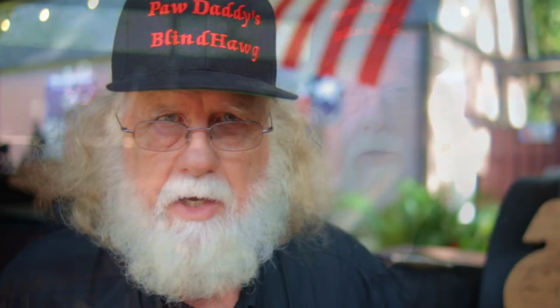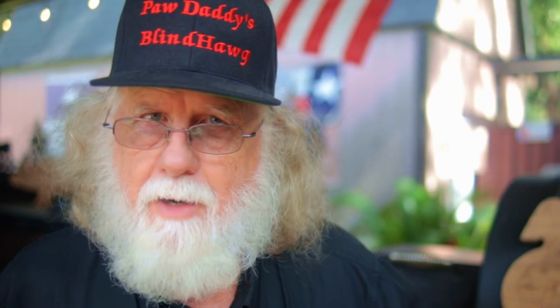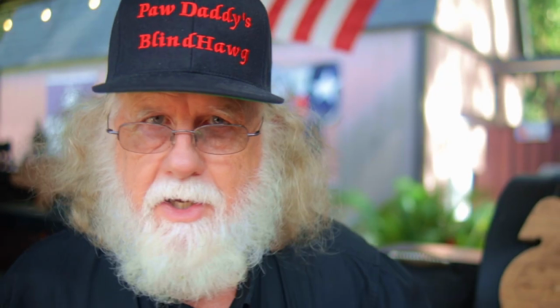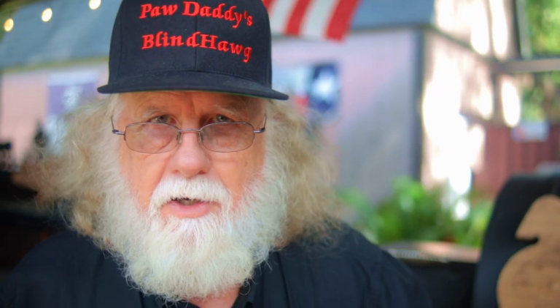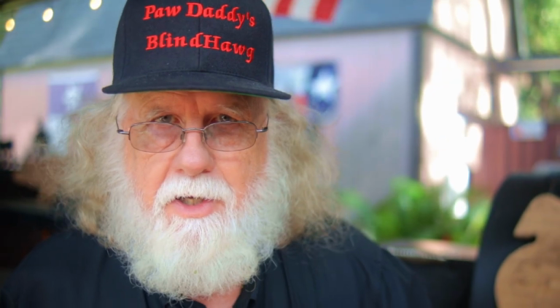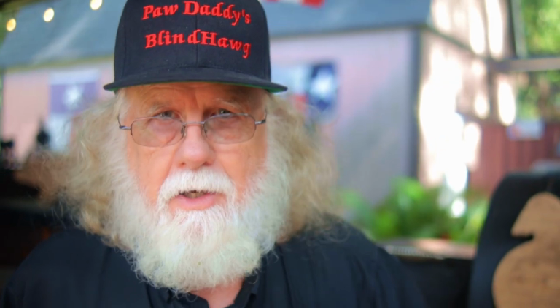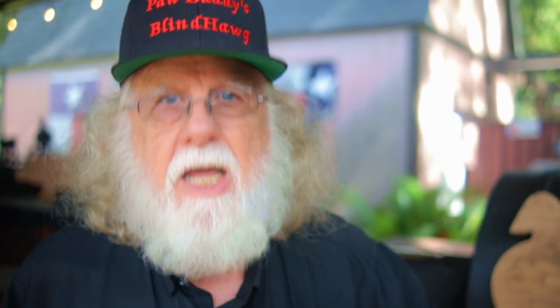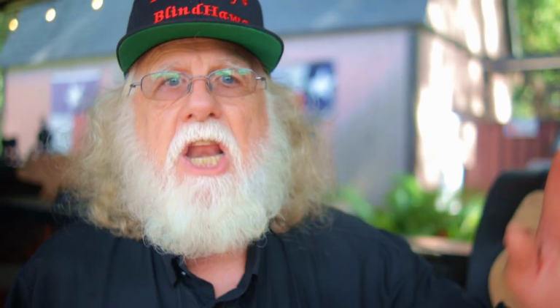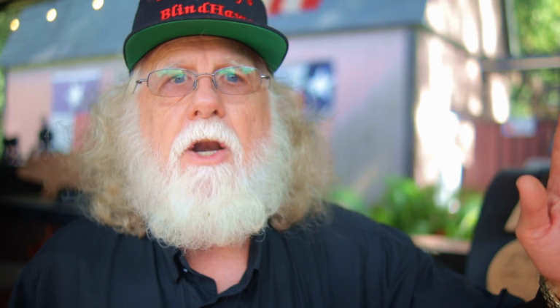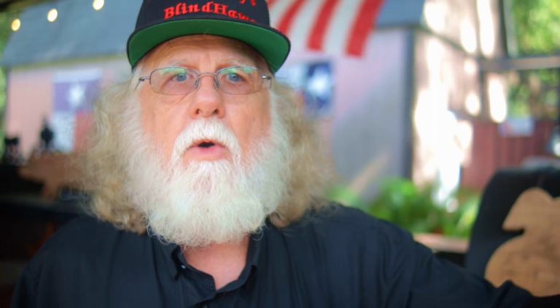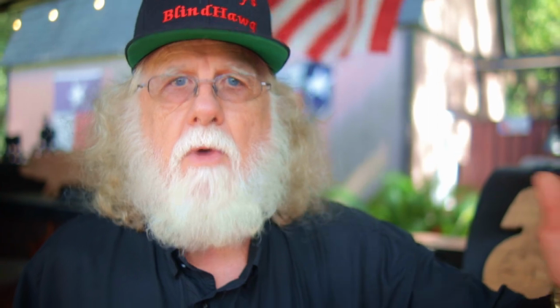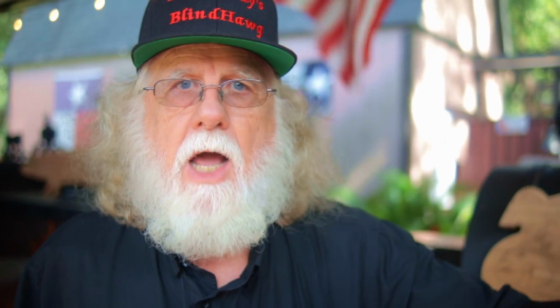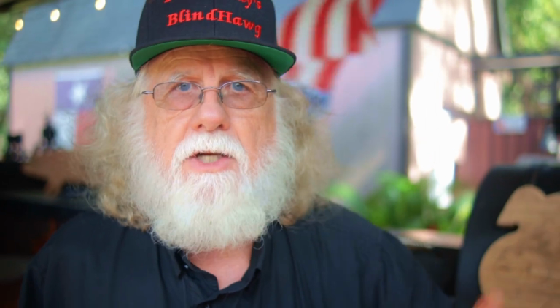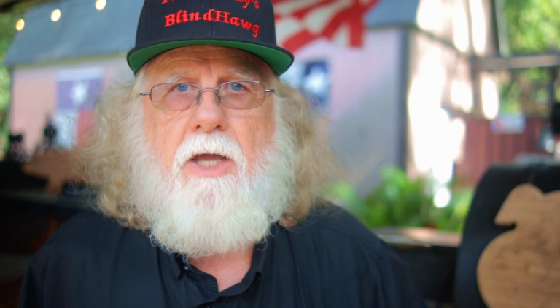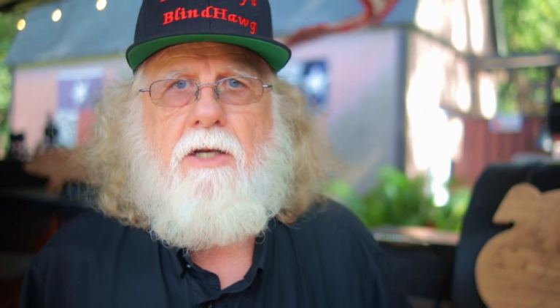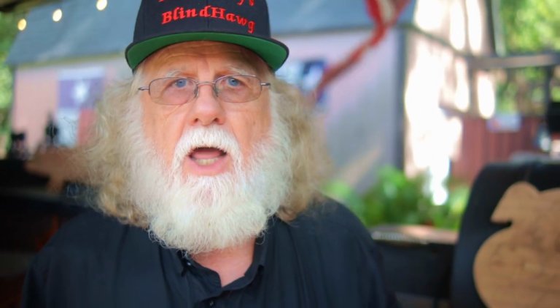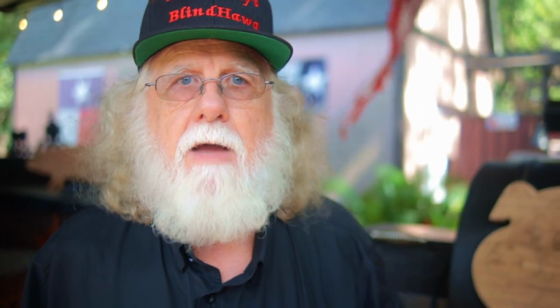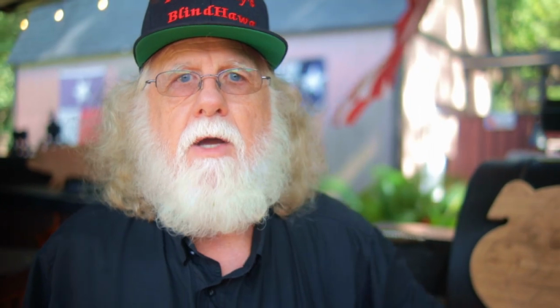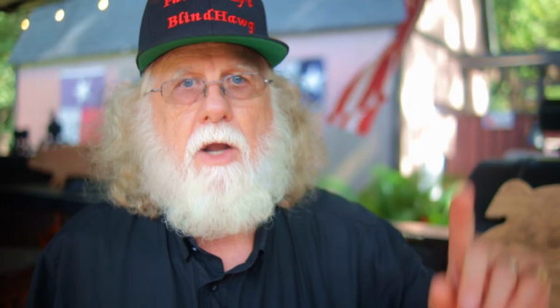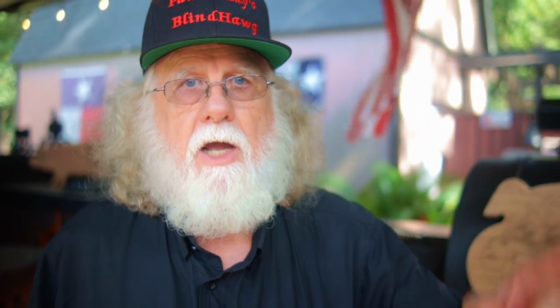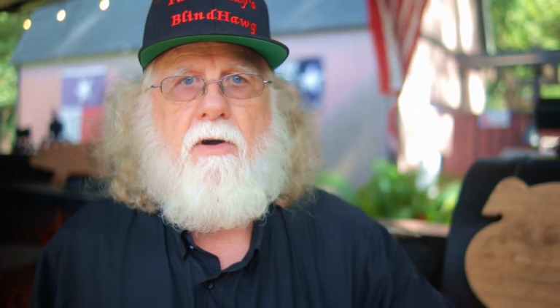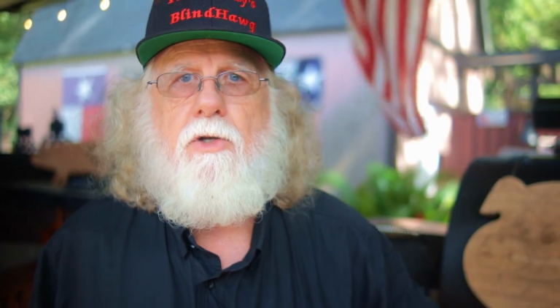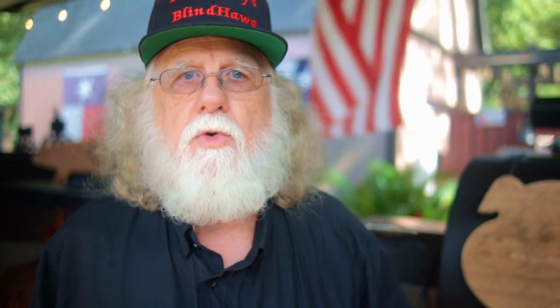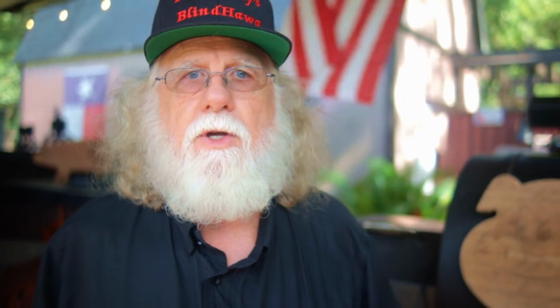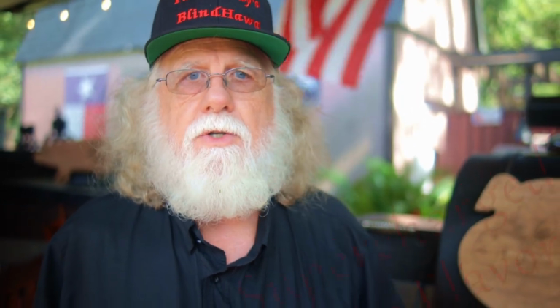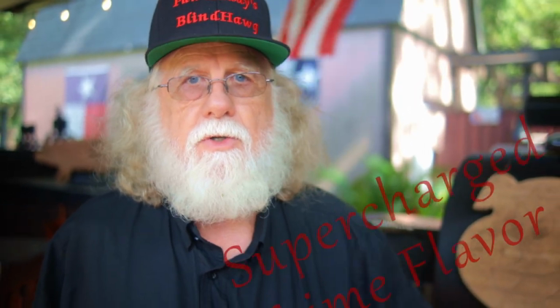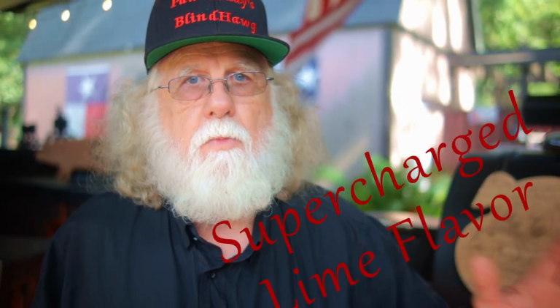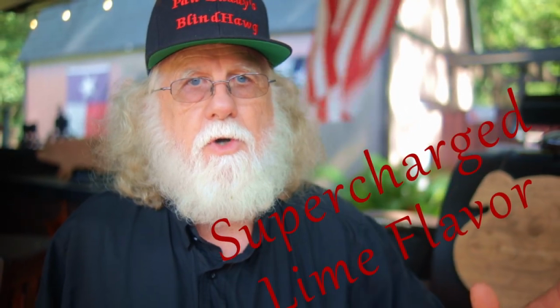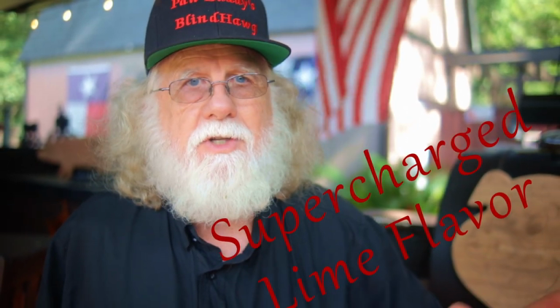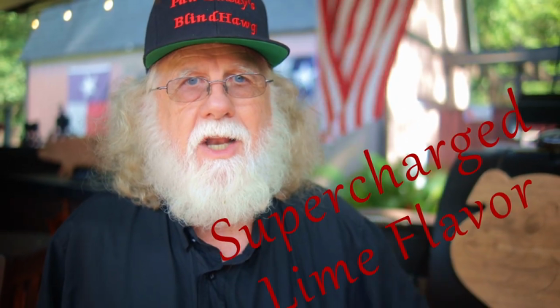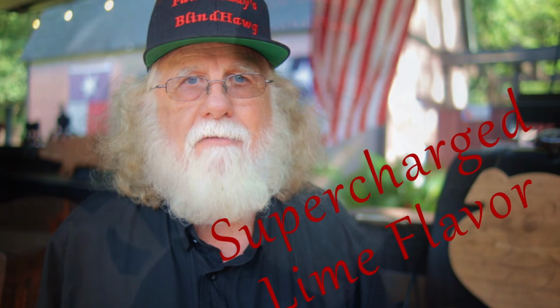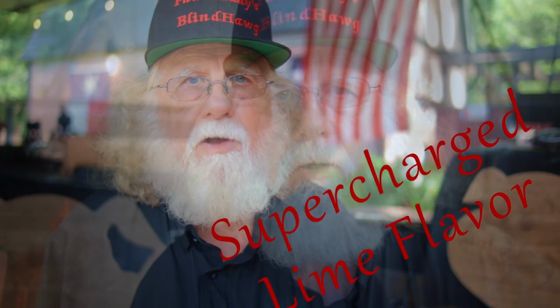Today I'm making it again and not only will I actually add the lime, but I have a new twist to supercharge that lime flavor.